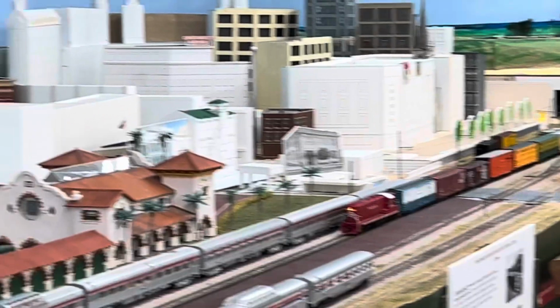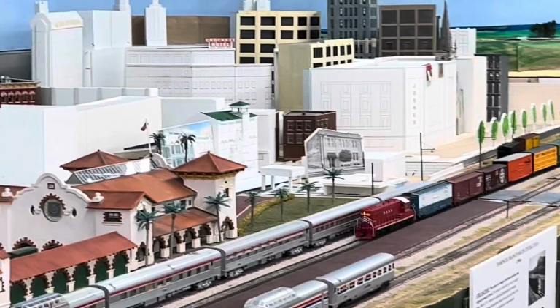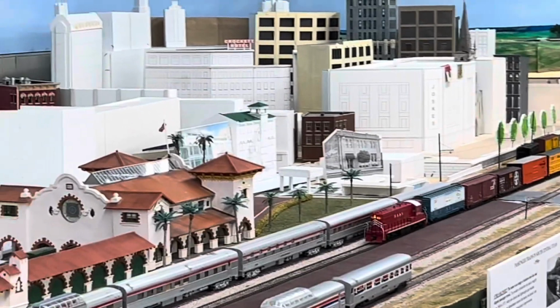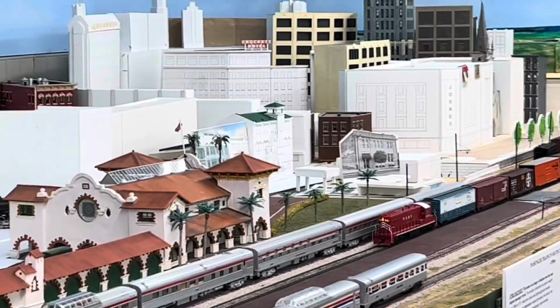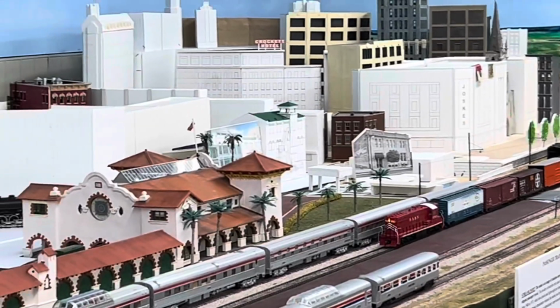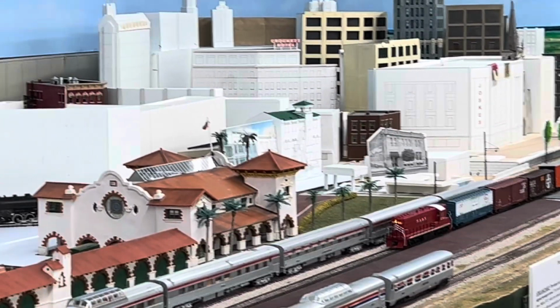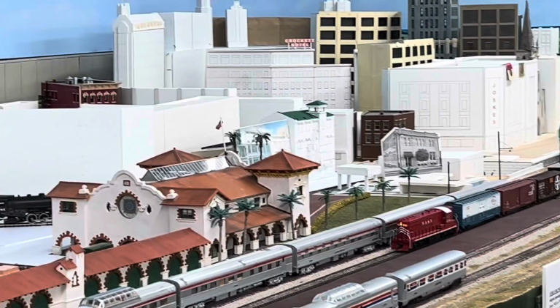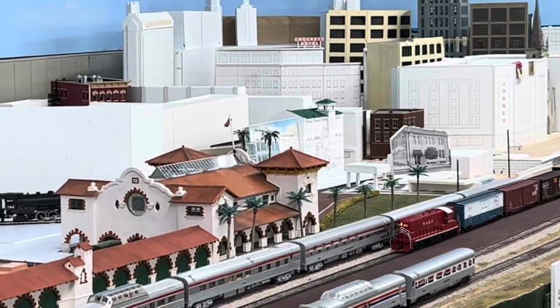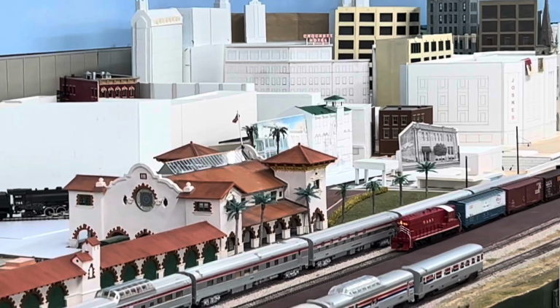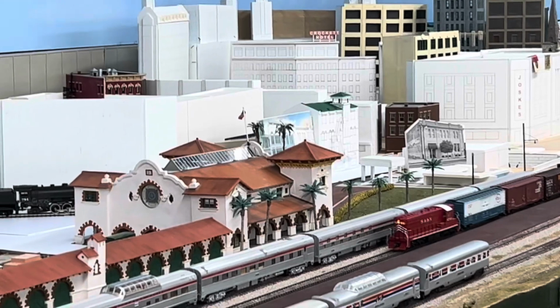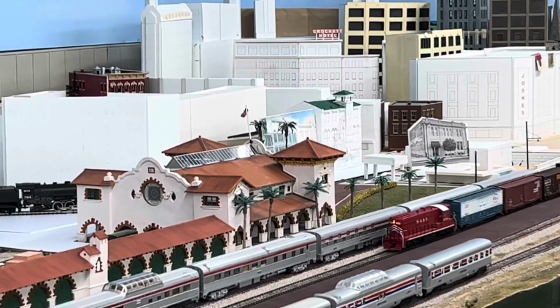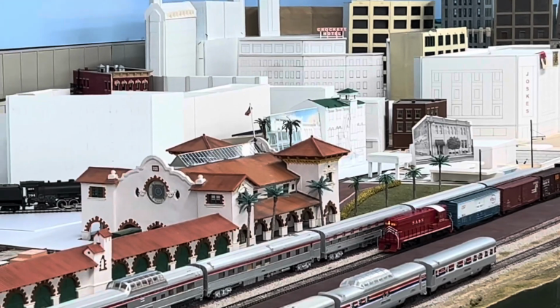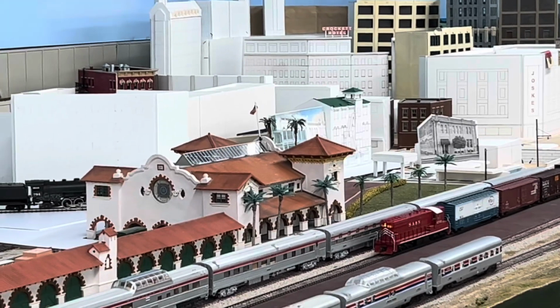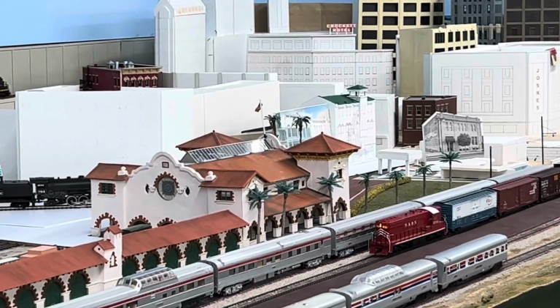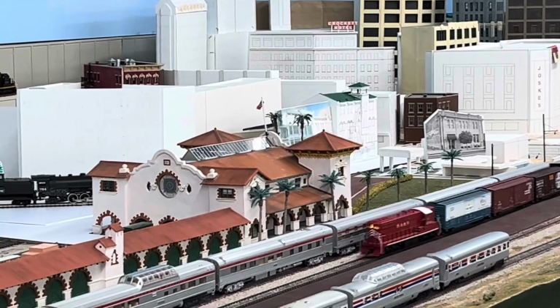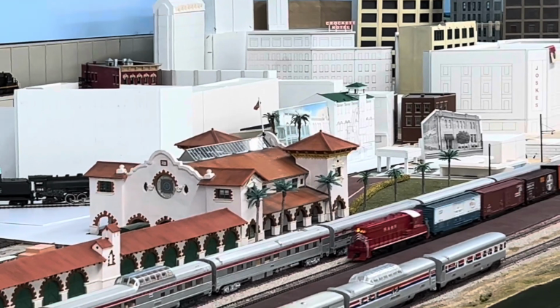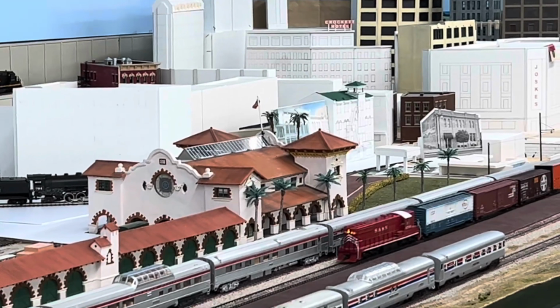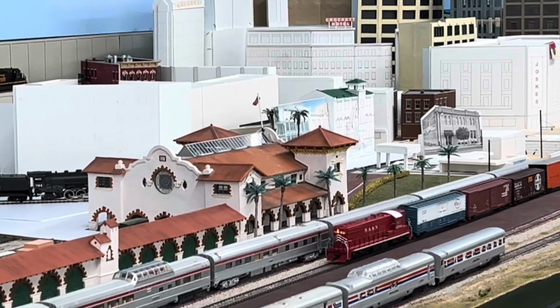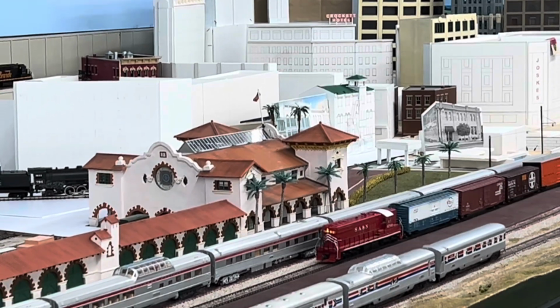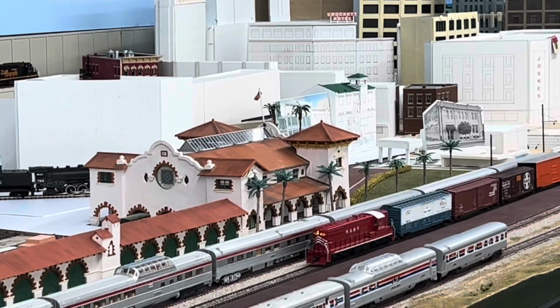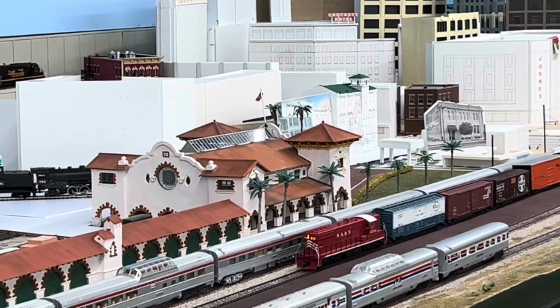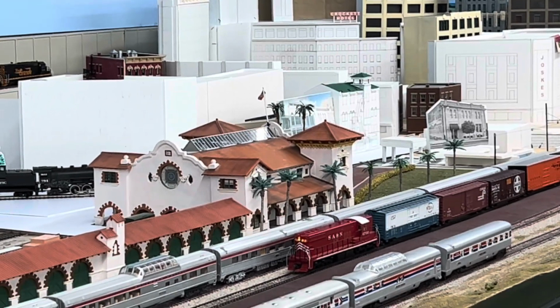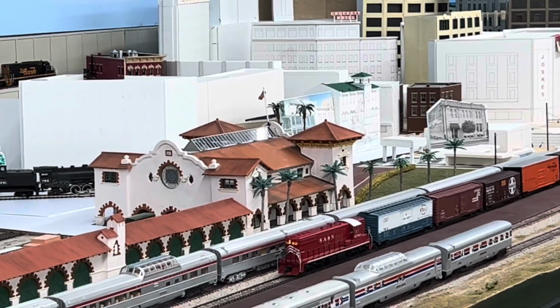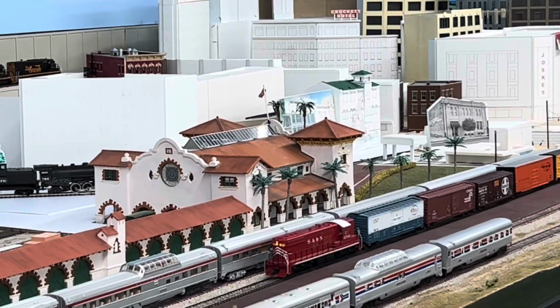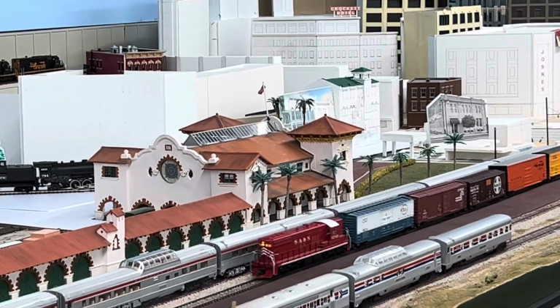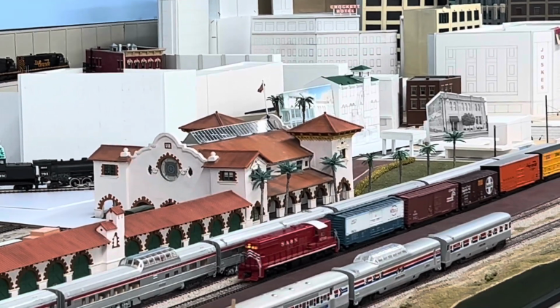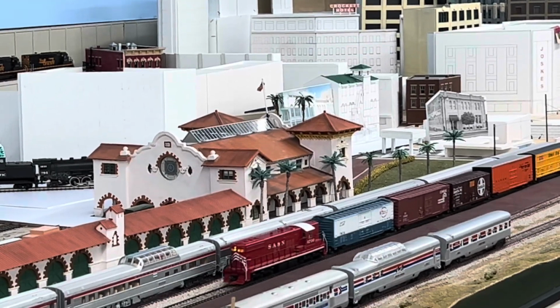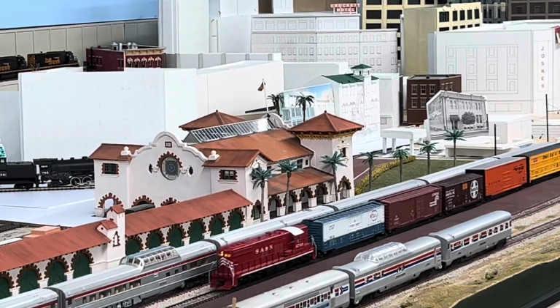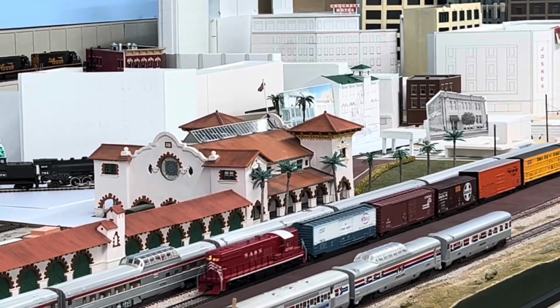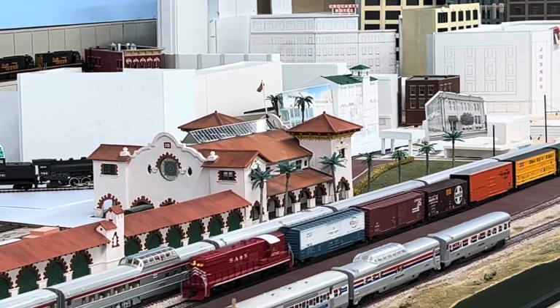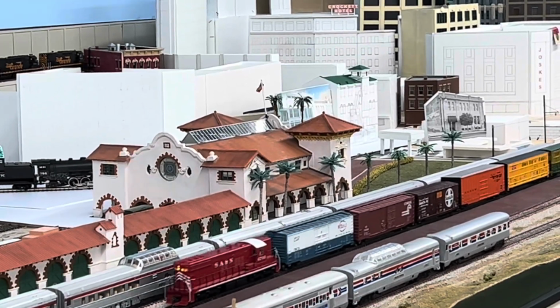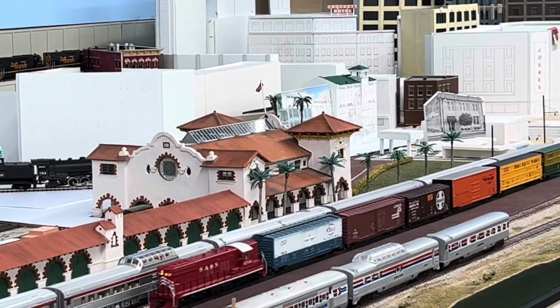This is a scratch-built model of Sunset Station in San Antonio. Fantastic work.